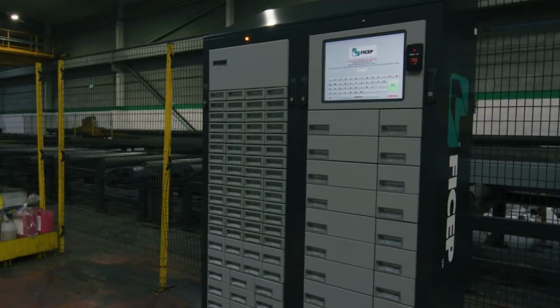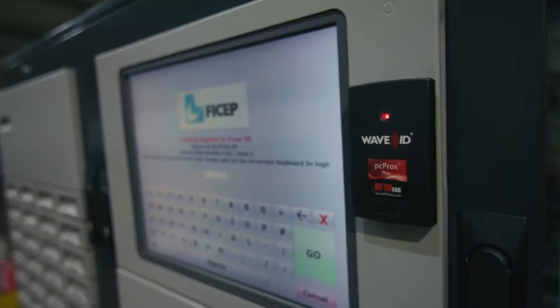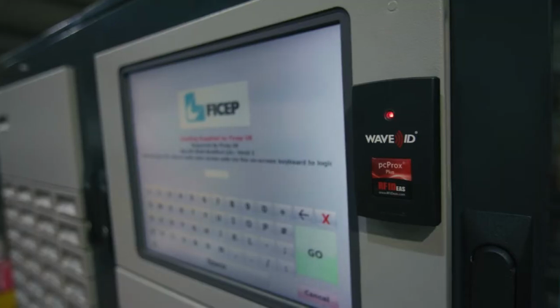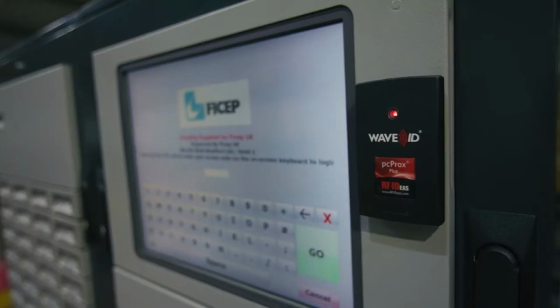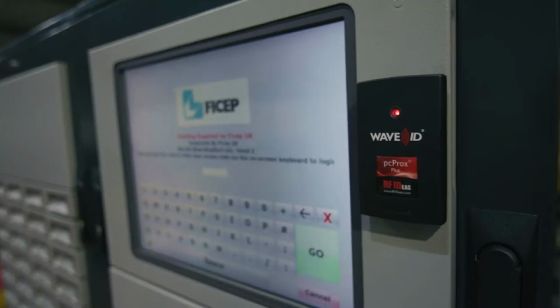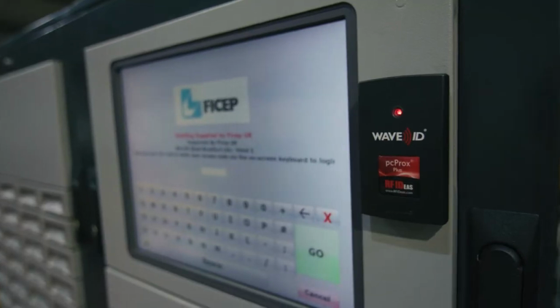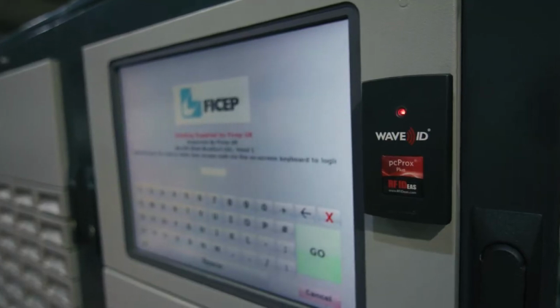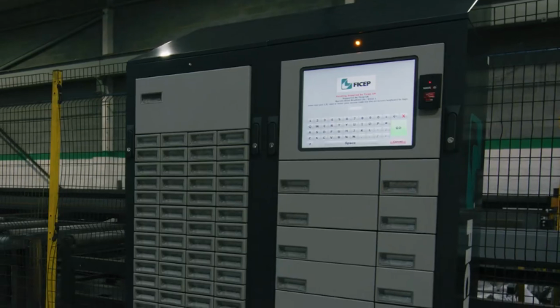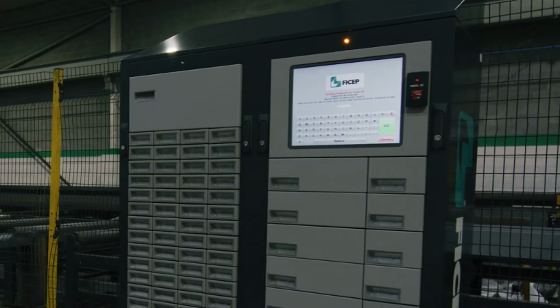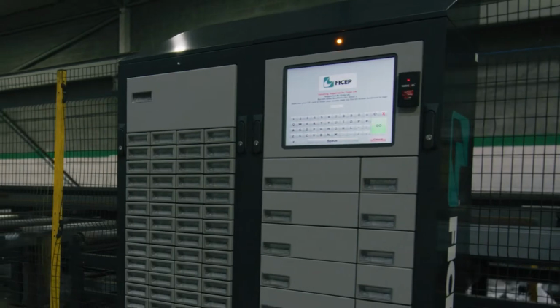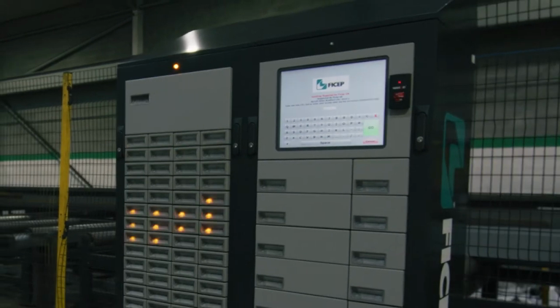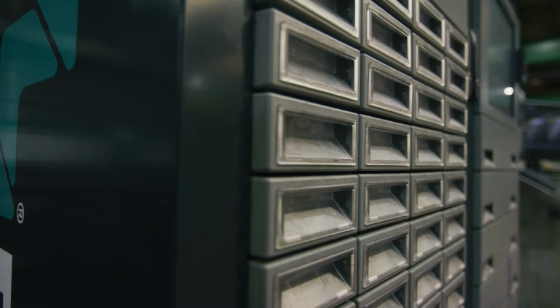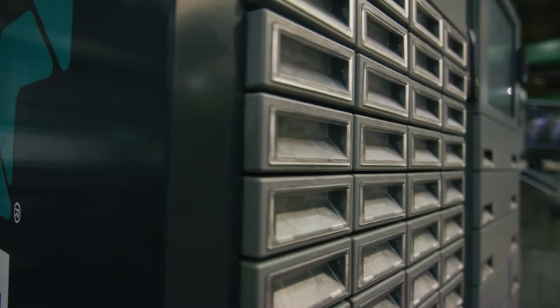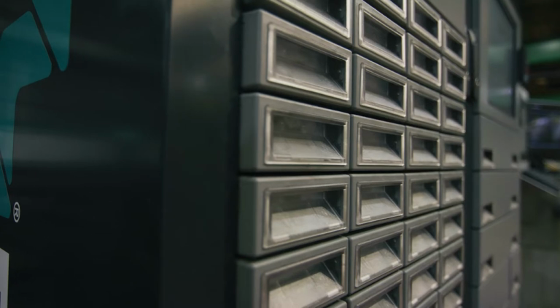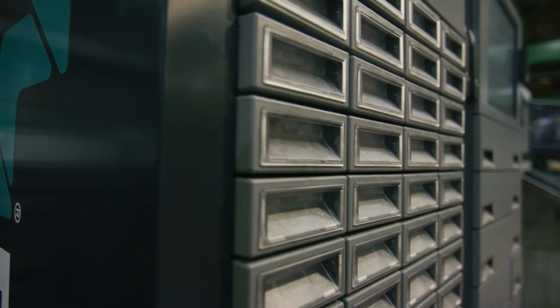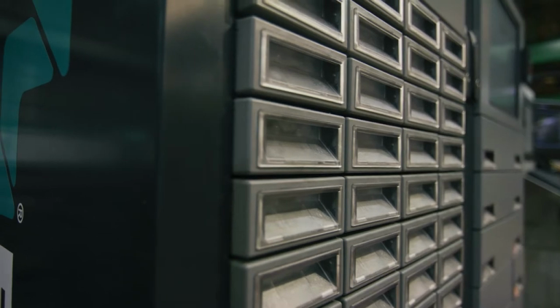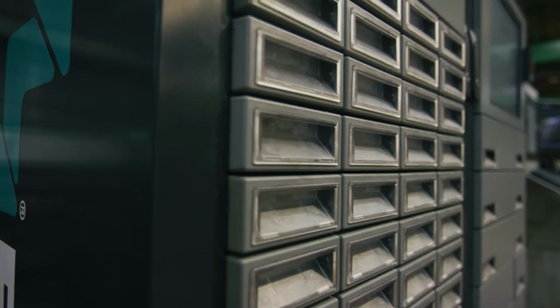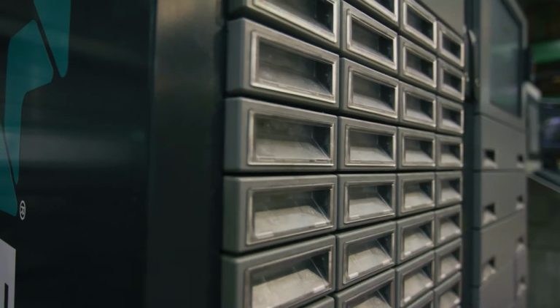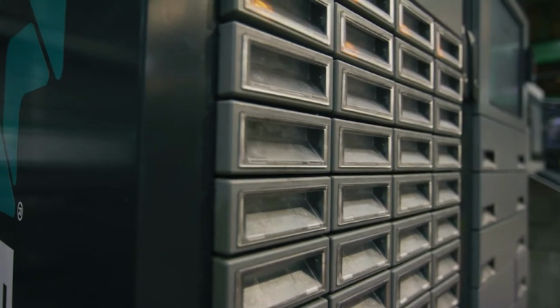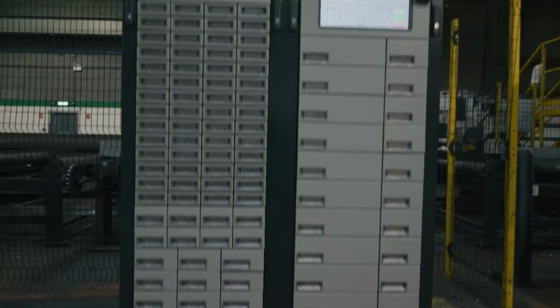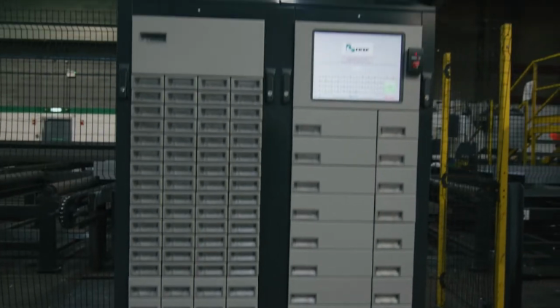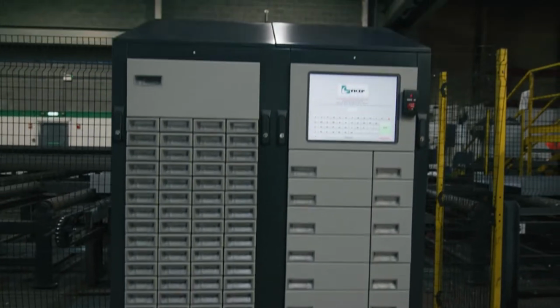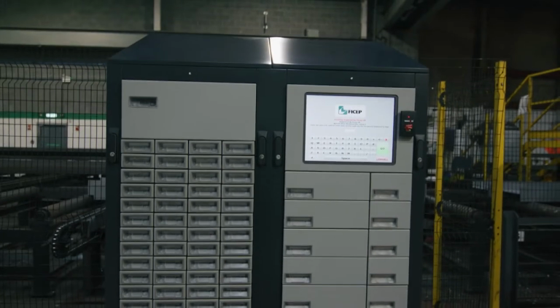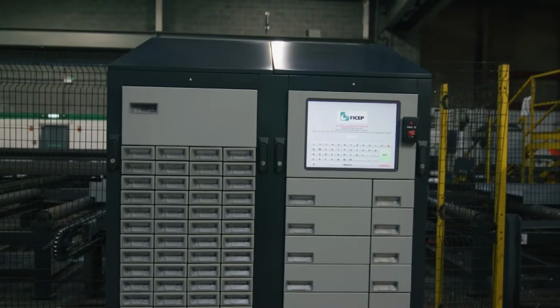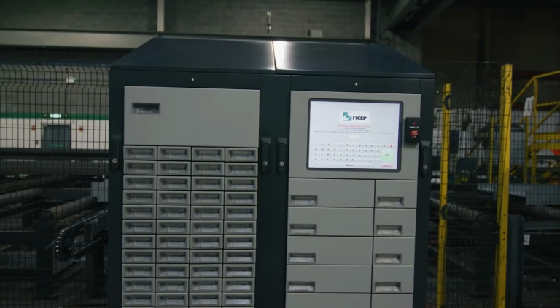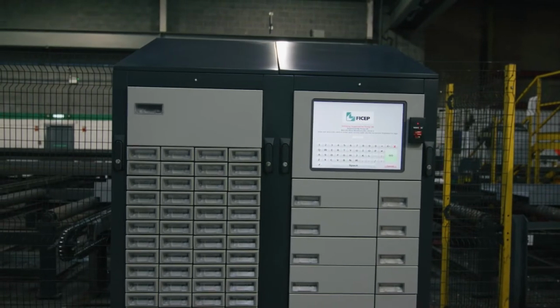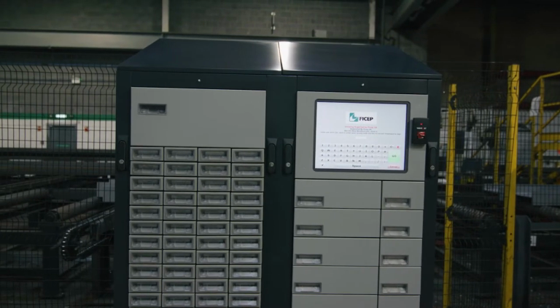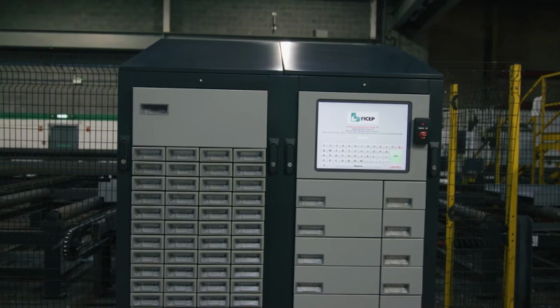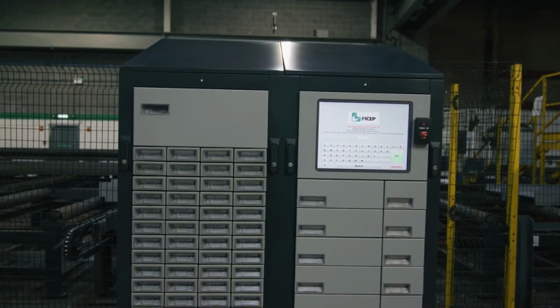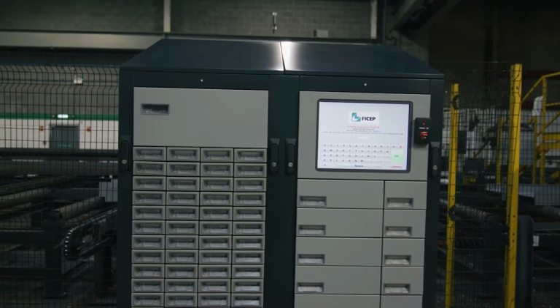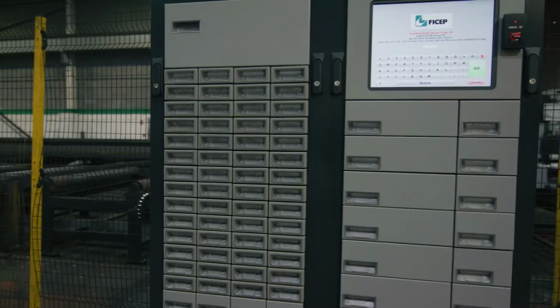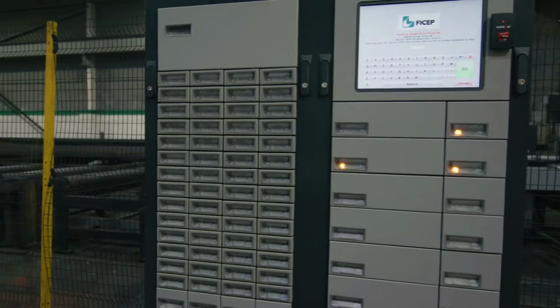Feachep's continued support to our customers is enhanced further by our latest offering of vending systems.